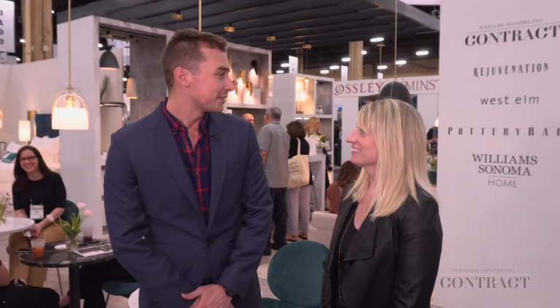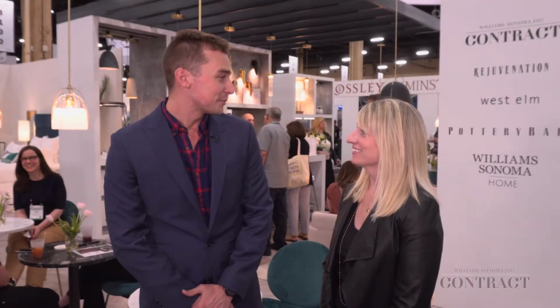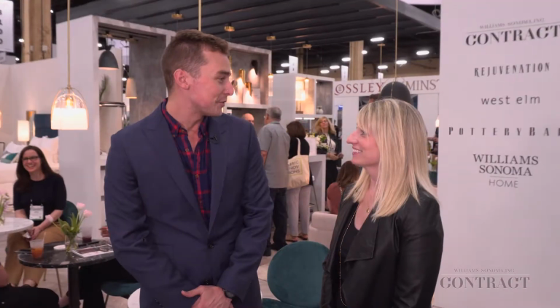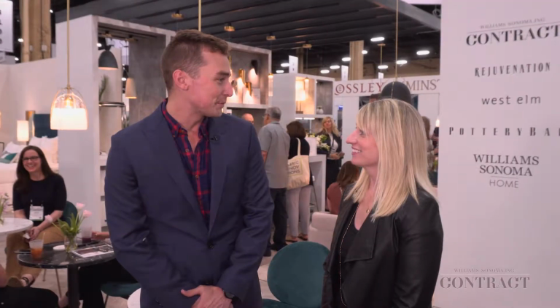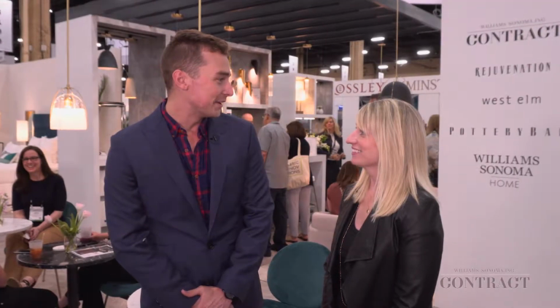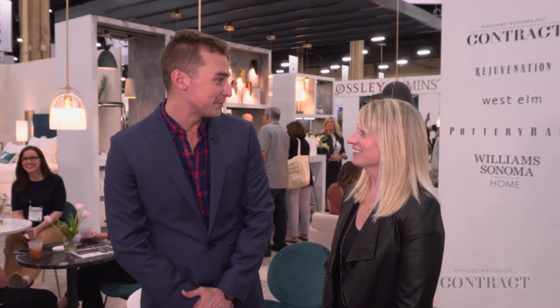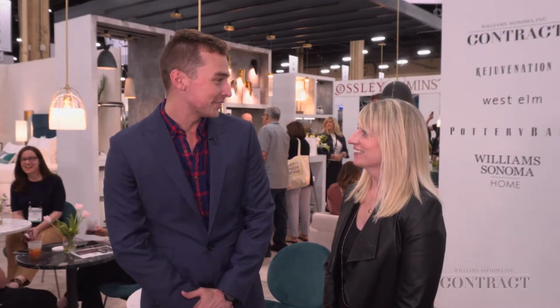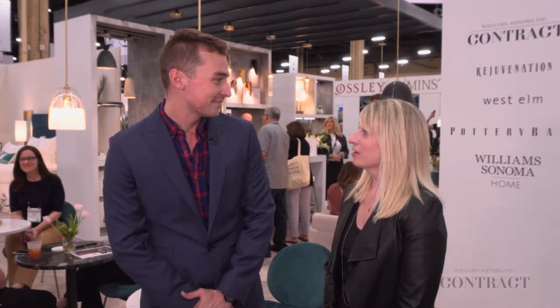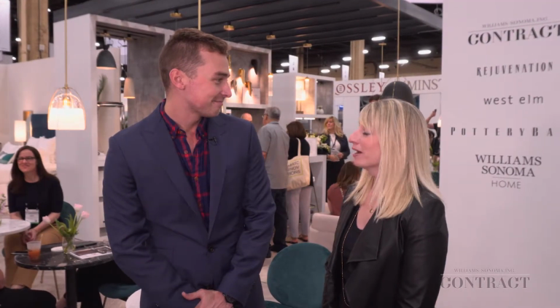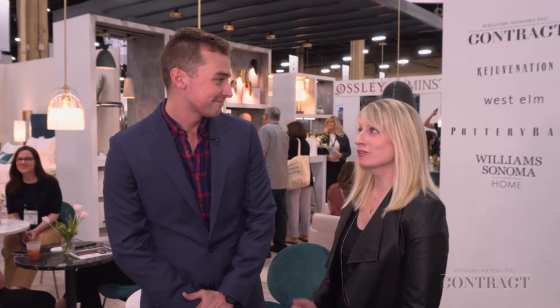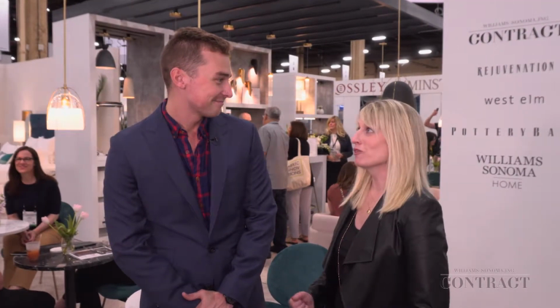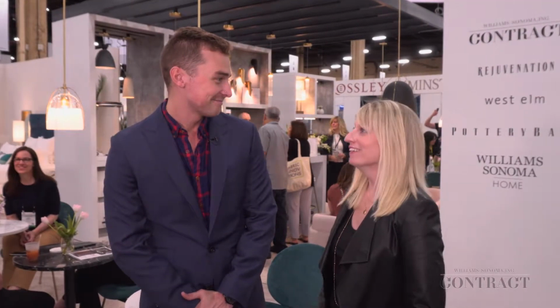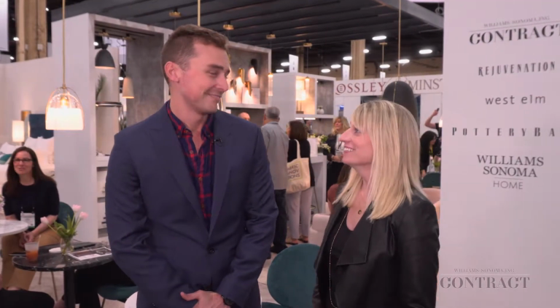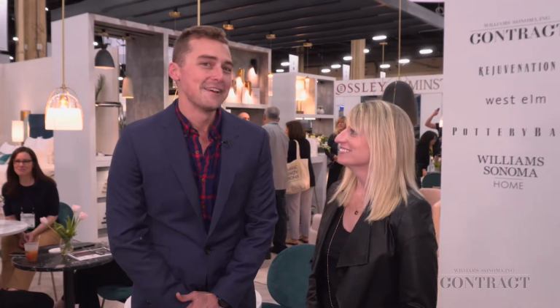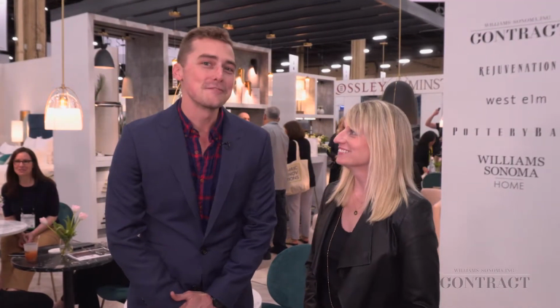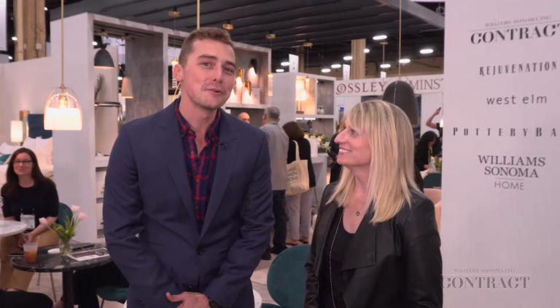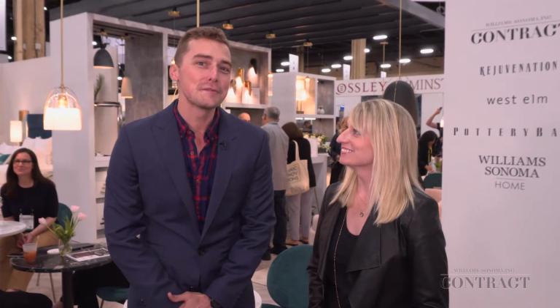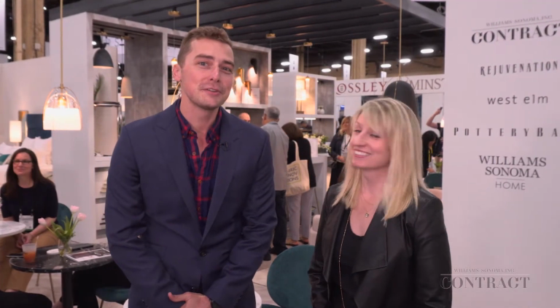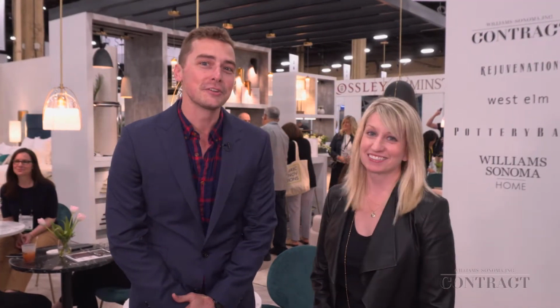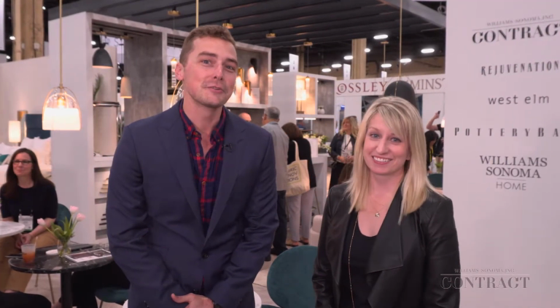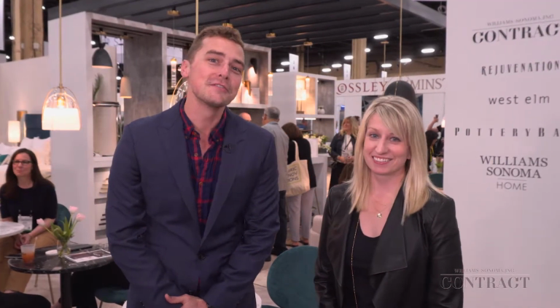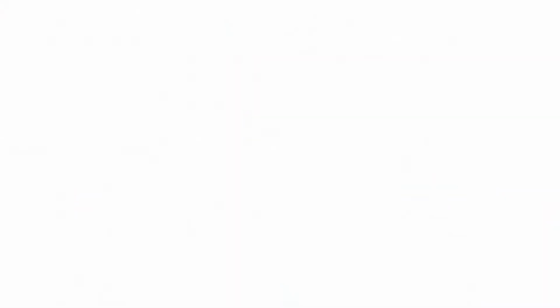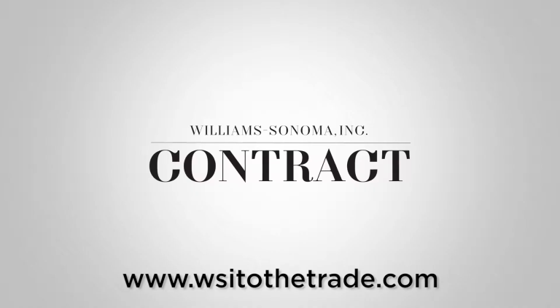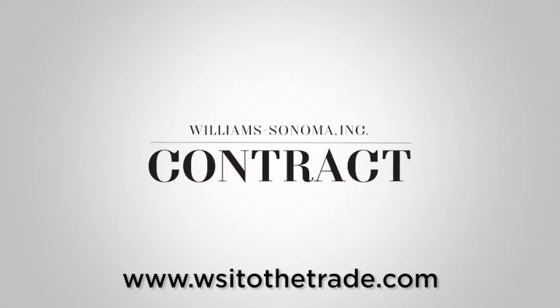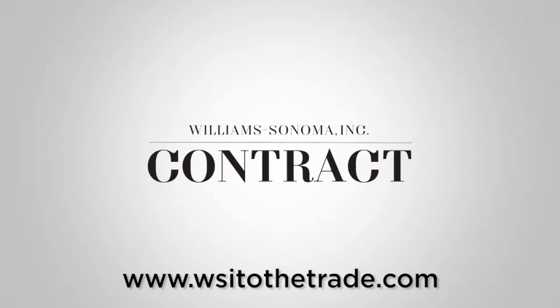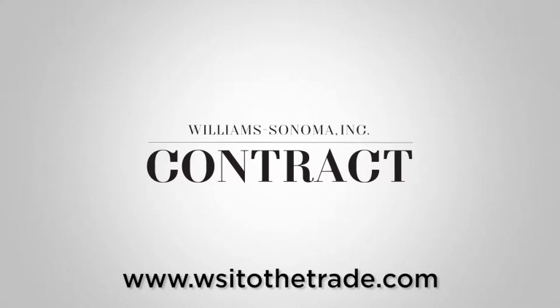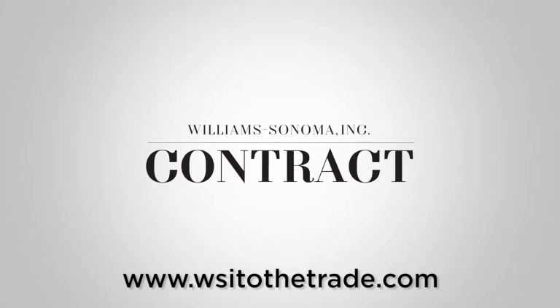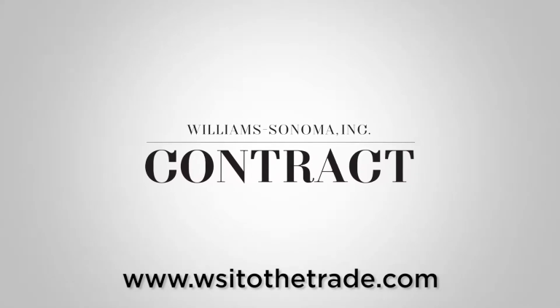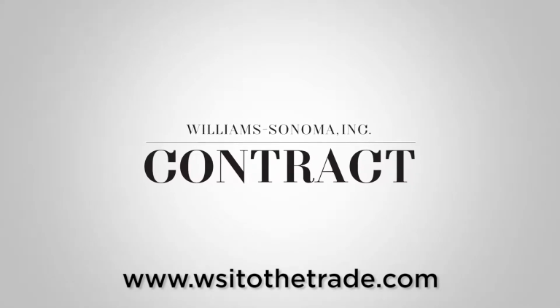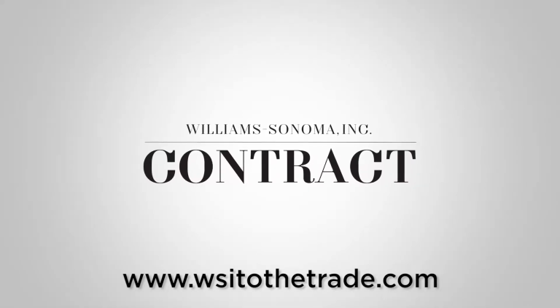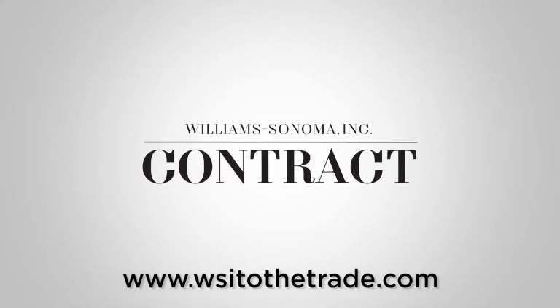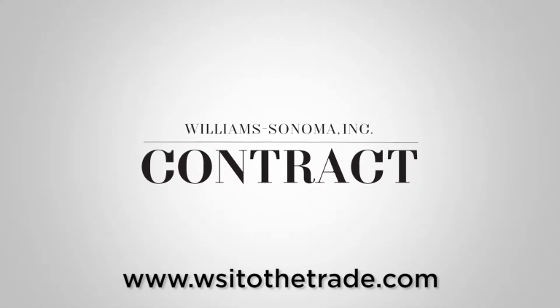Thanks so much for talking with me today, Josie. My pleasure, Will. For more information, you can visit wsitothetrade.com.